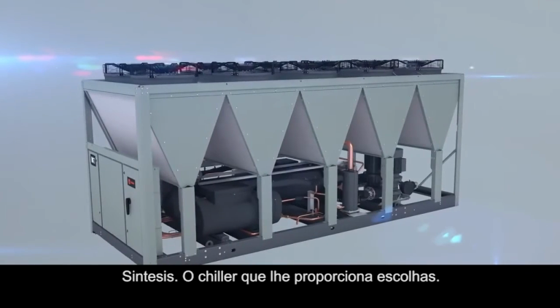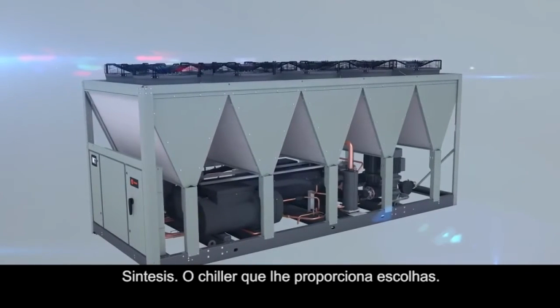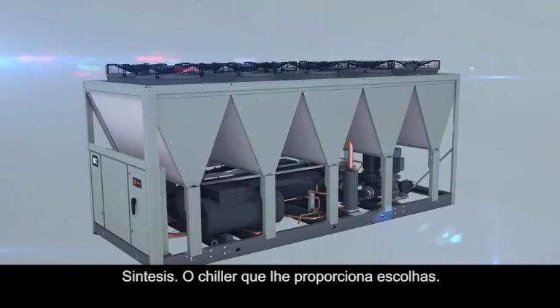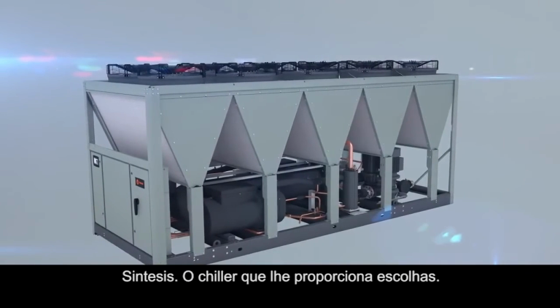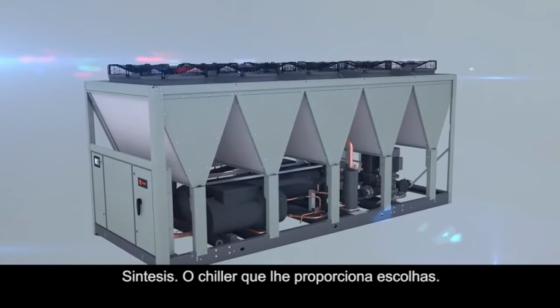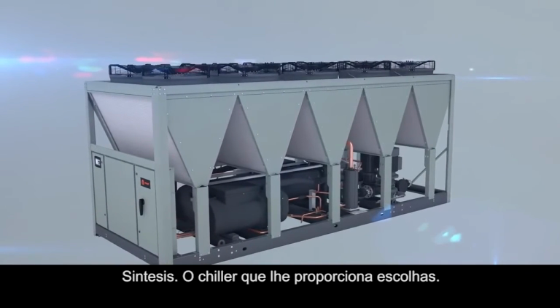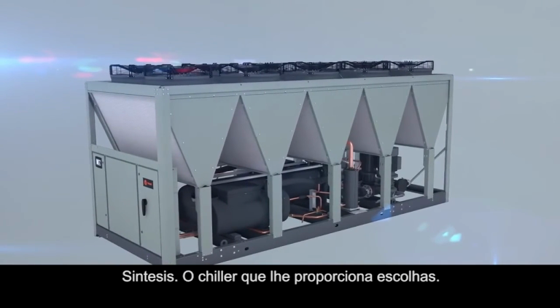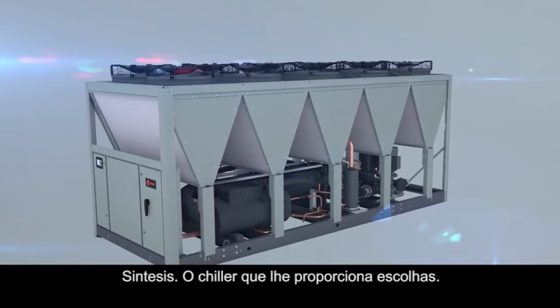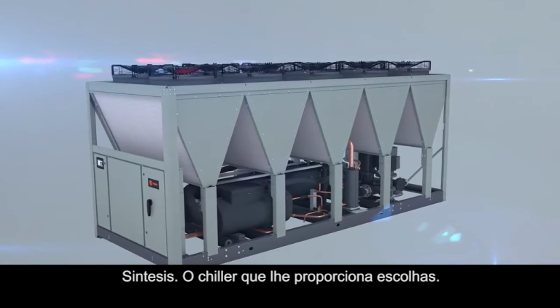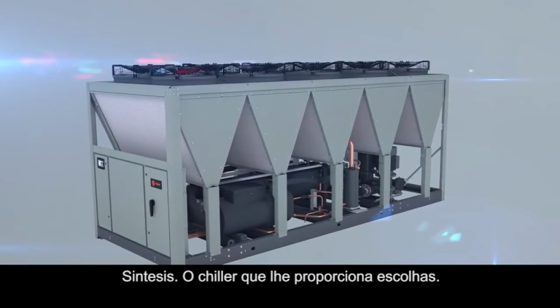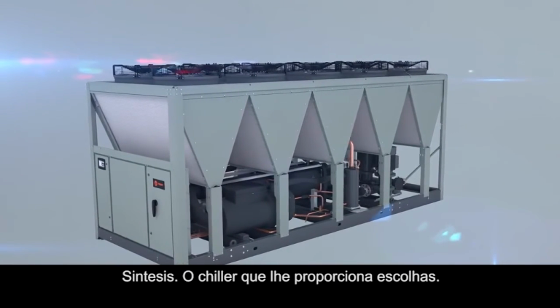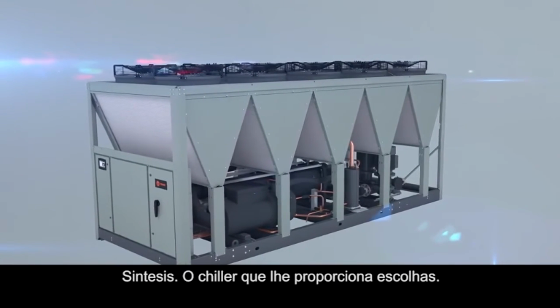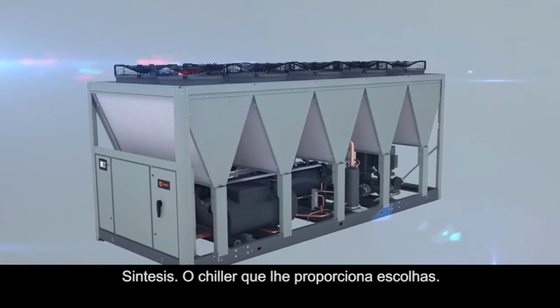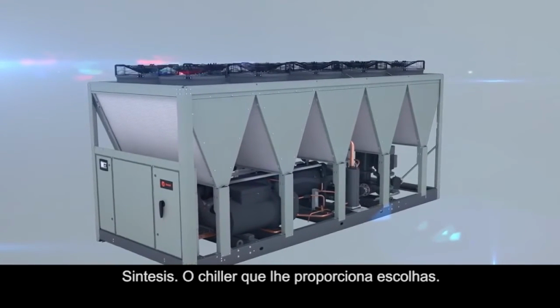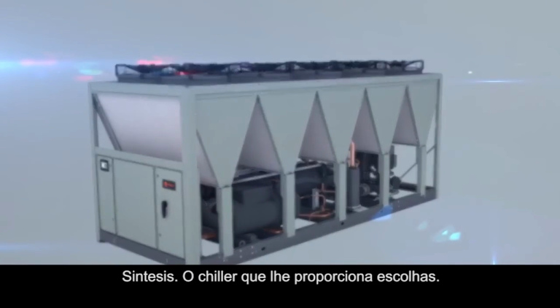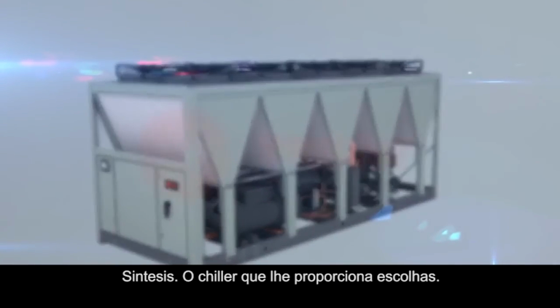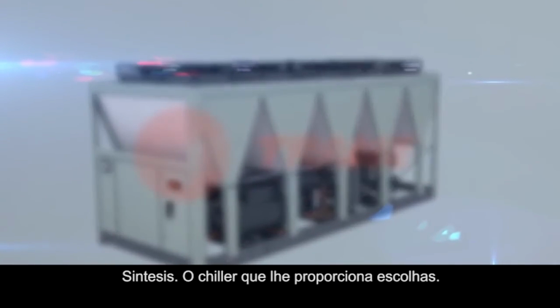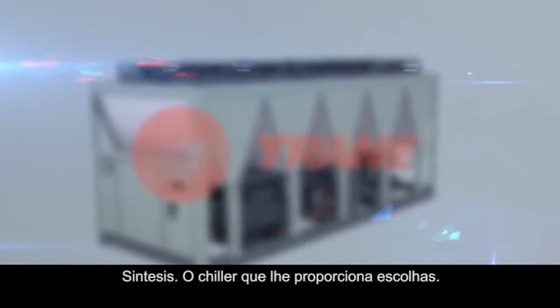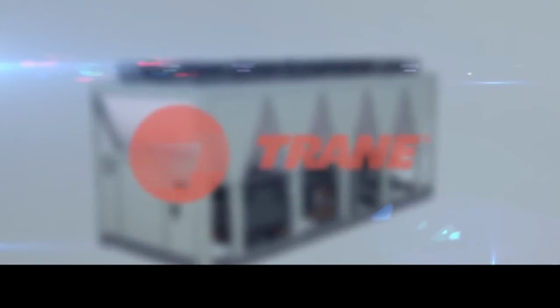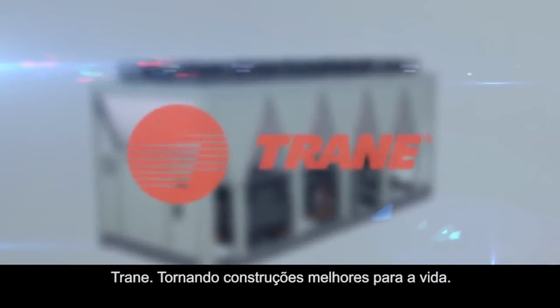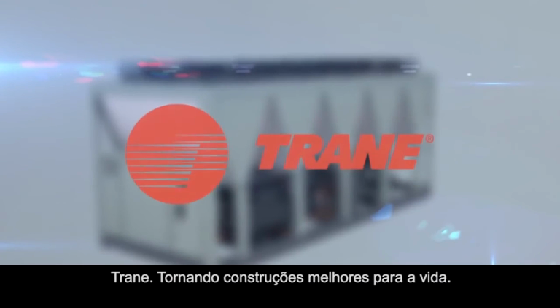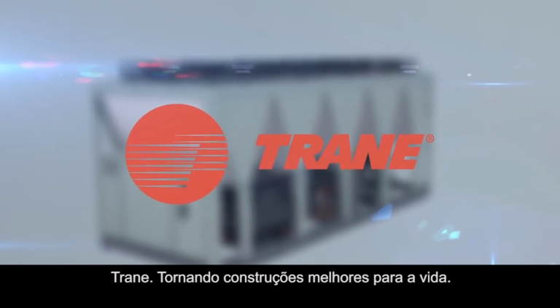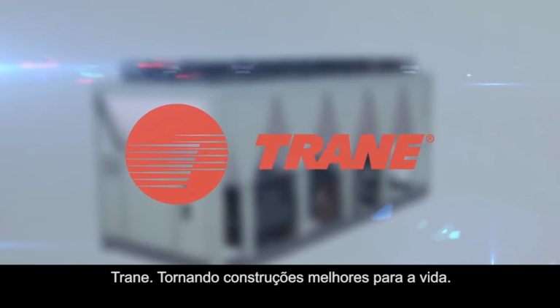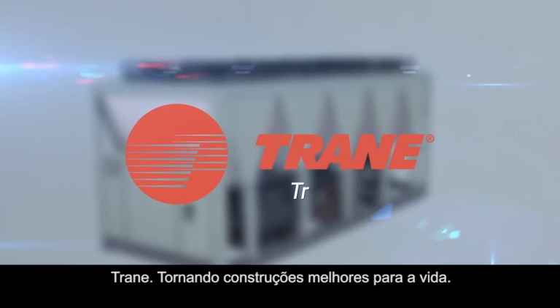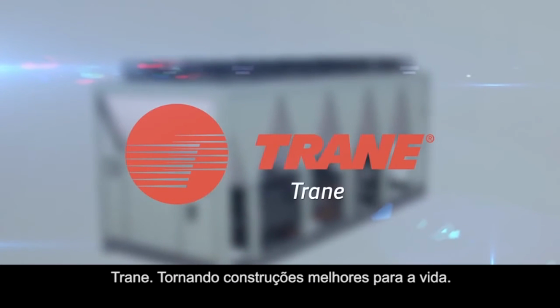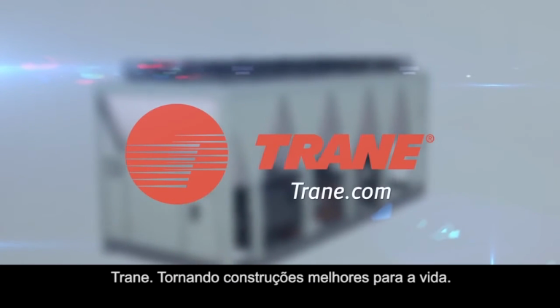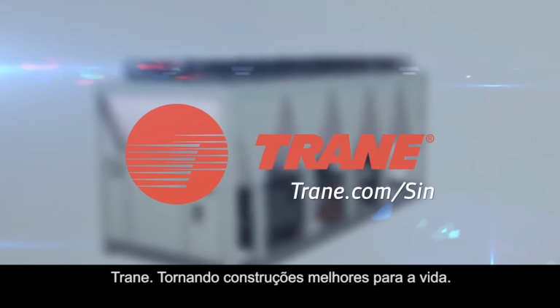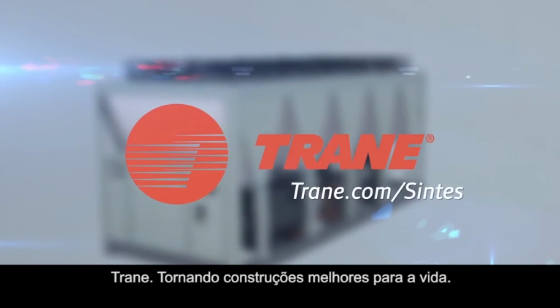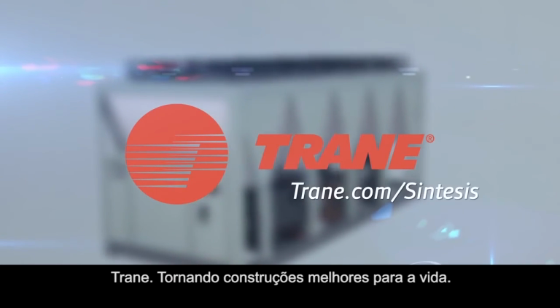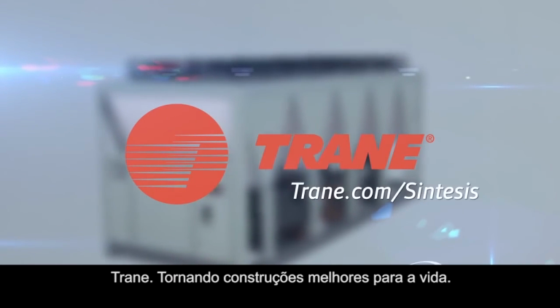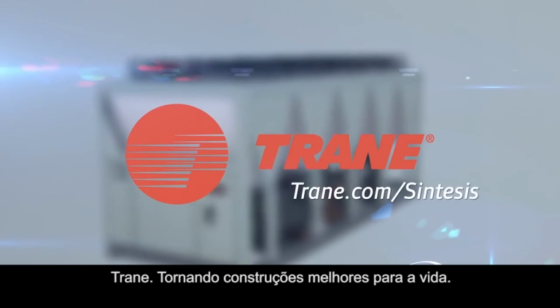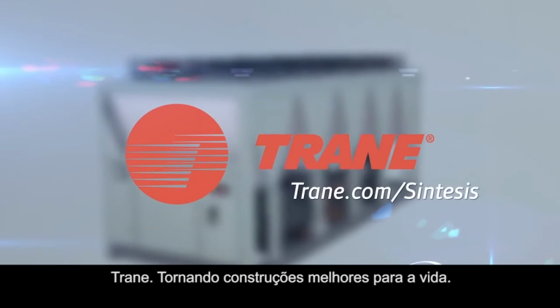Synthesis — the chiller that gives you choices. Trane, making buildings better, for life.